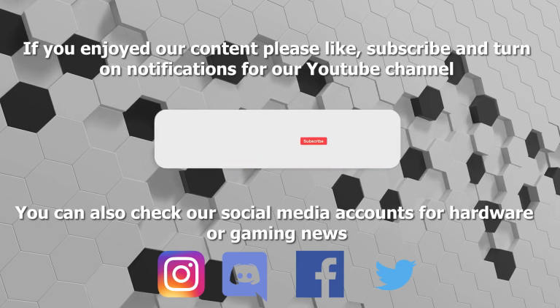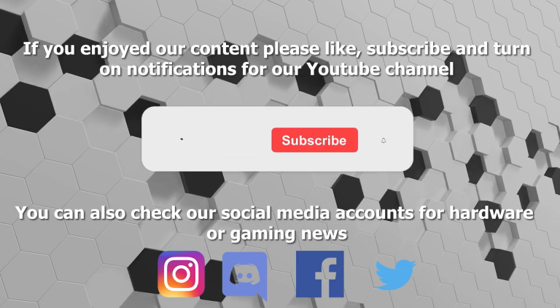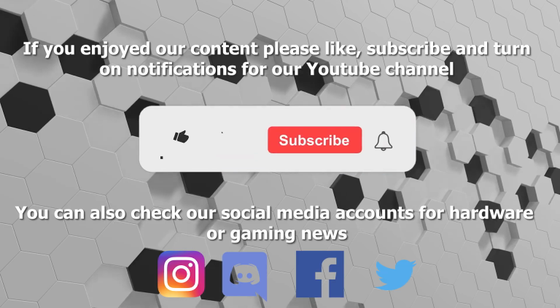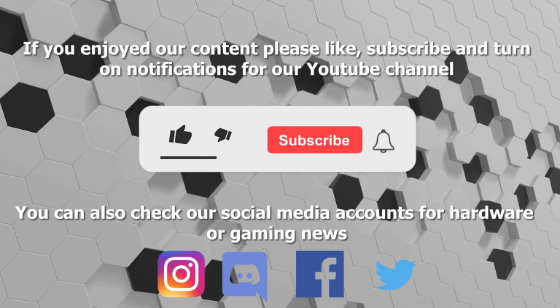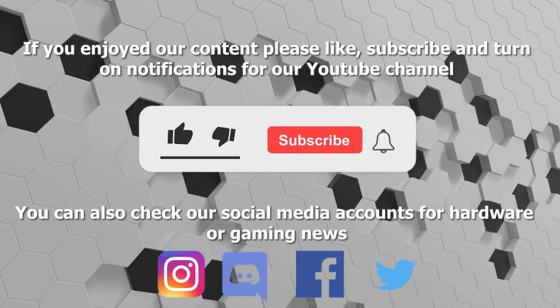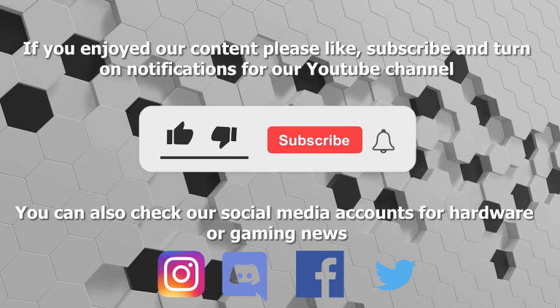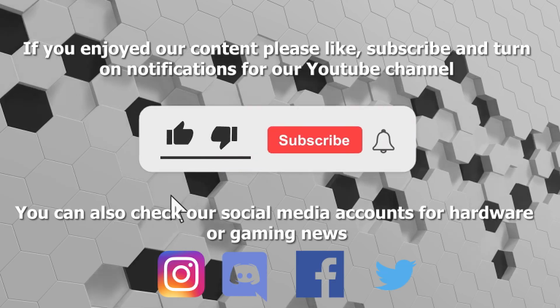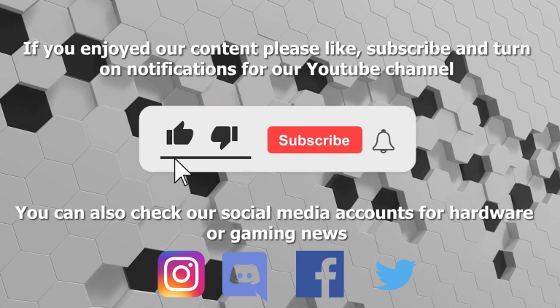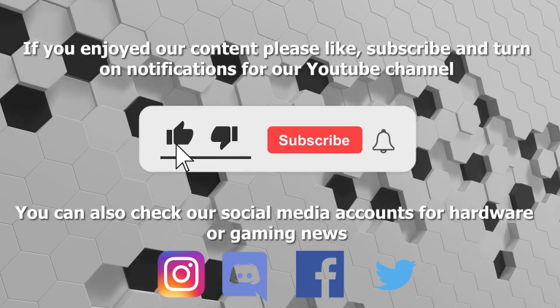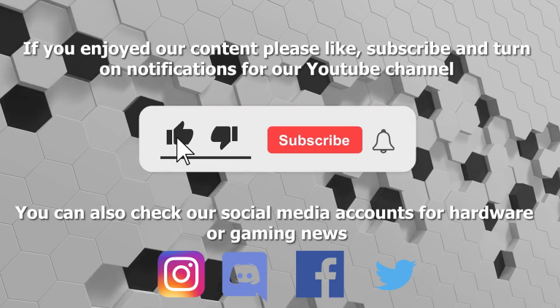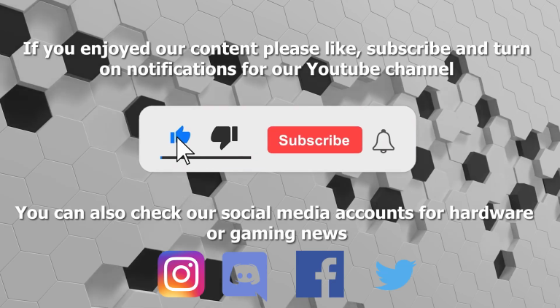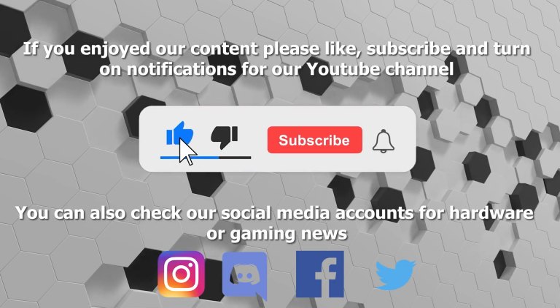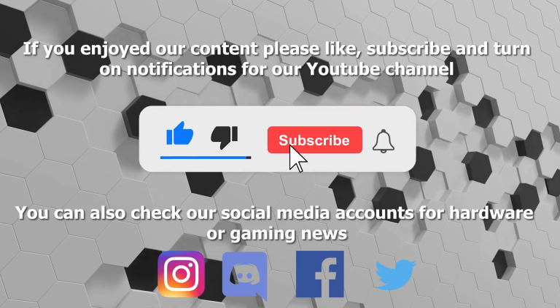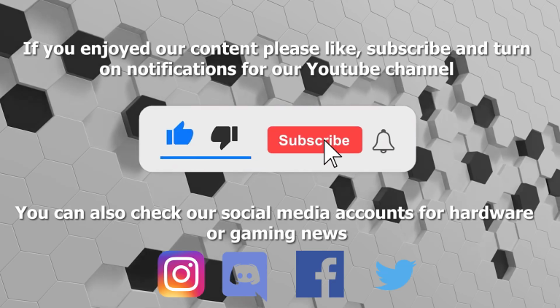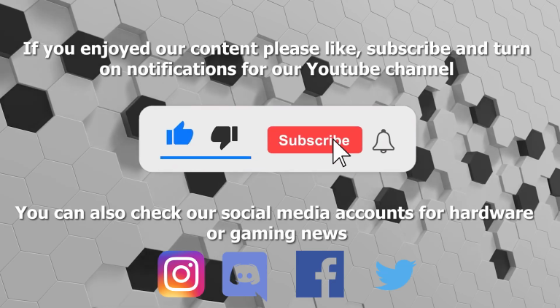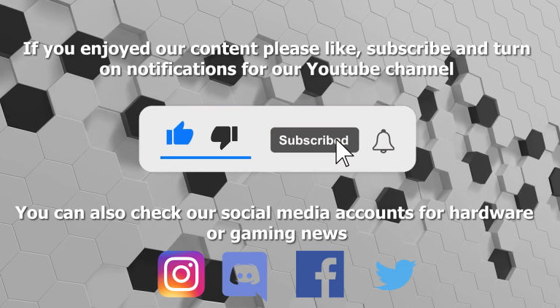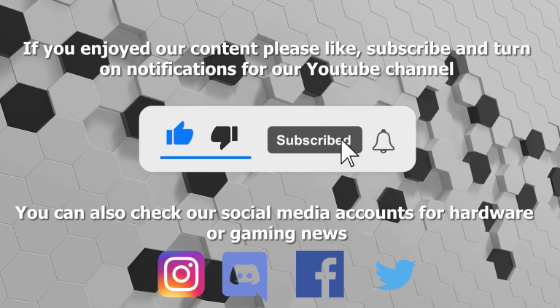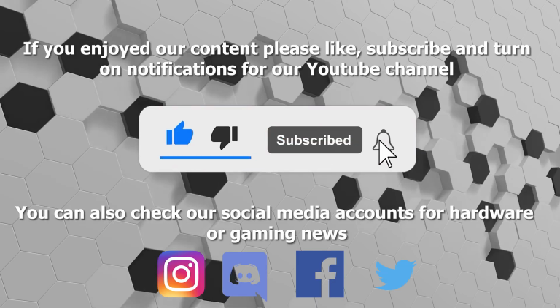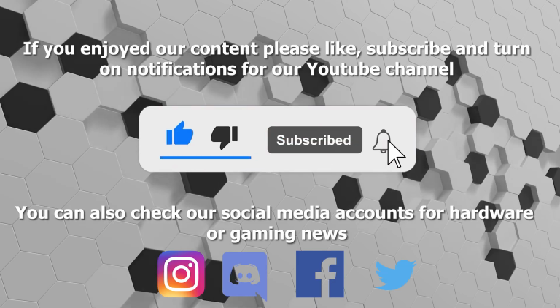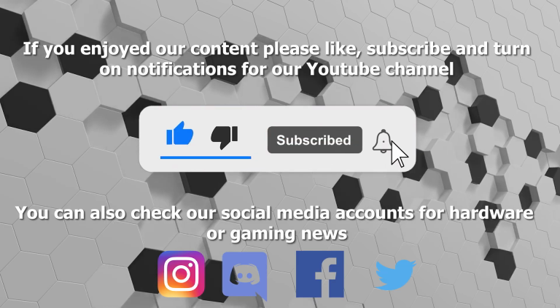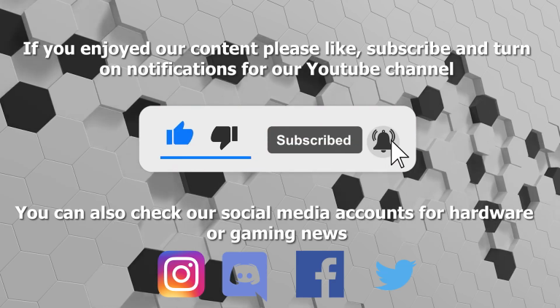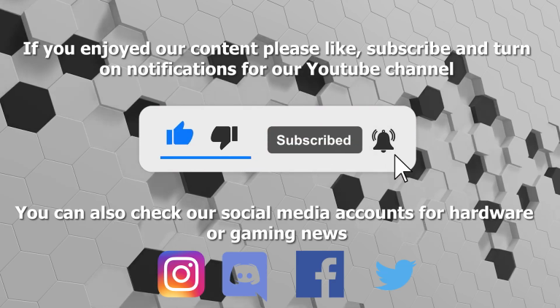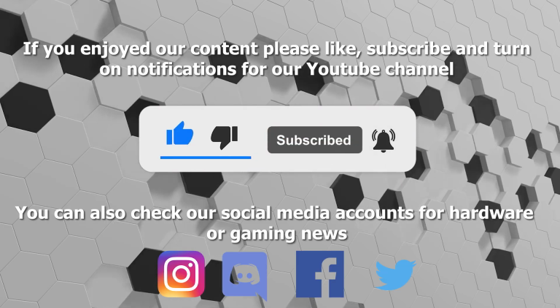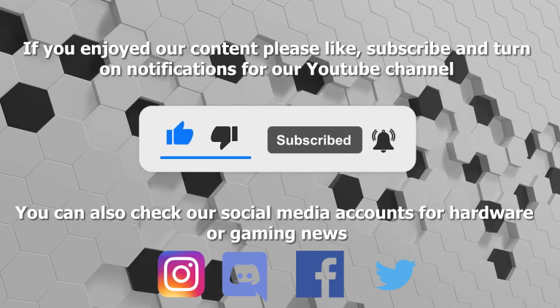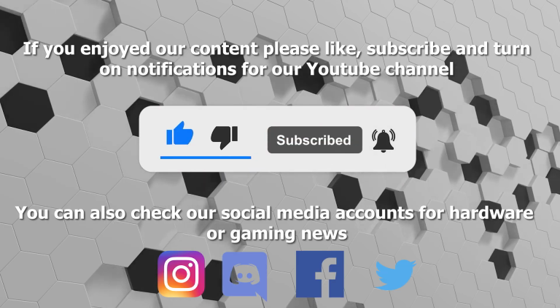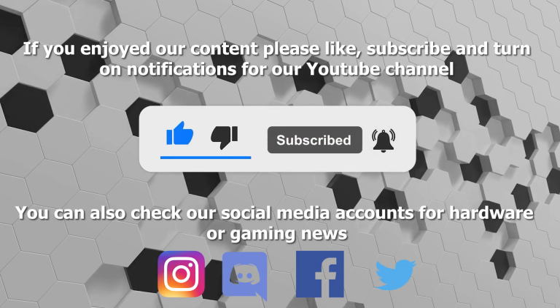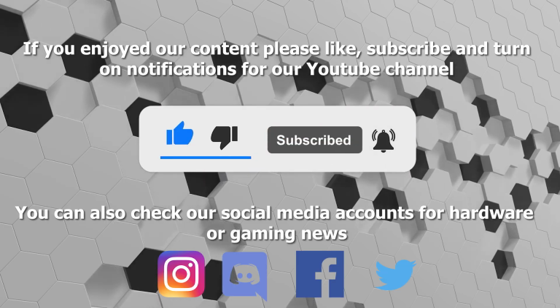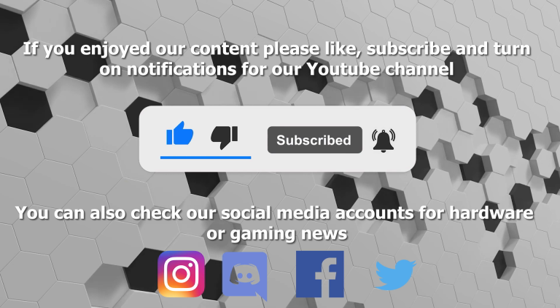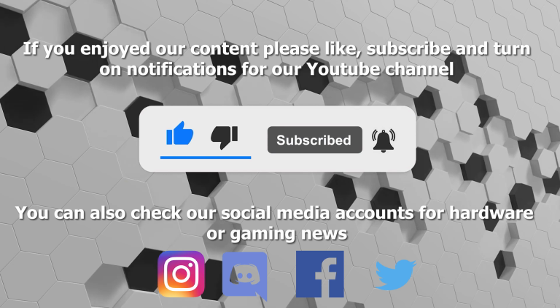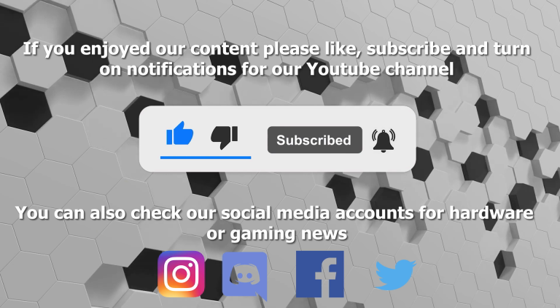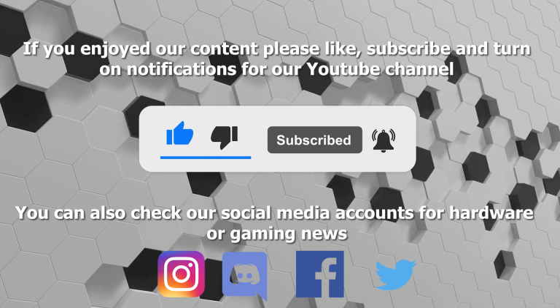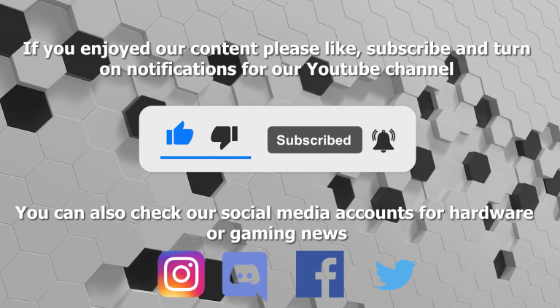If you enjoyed our content, please like, subscribe, and turn on notifications for our YouTube channel.